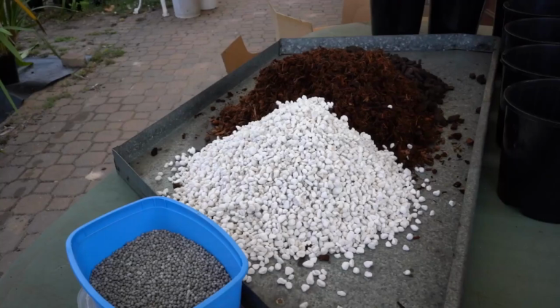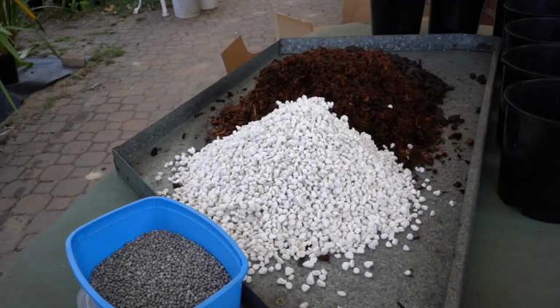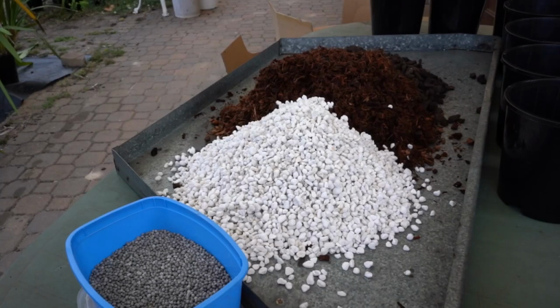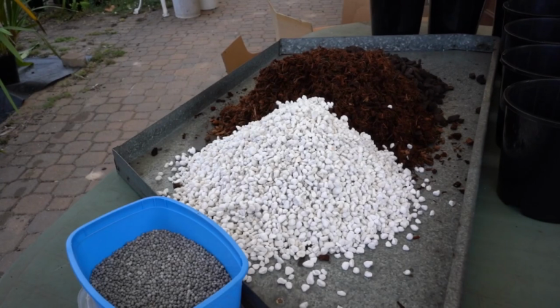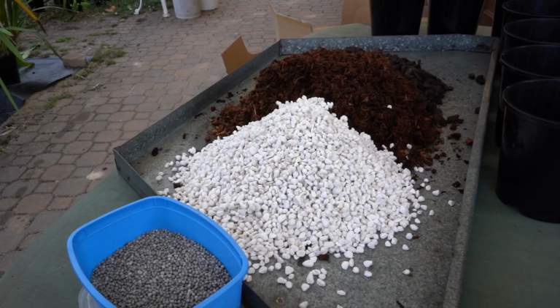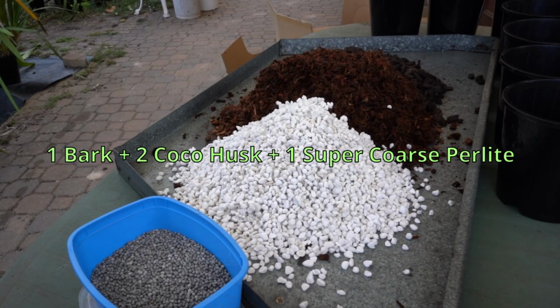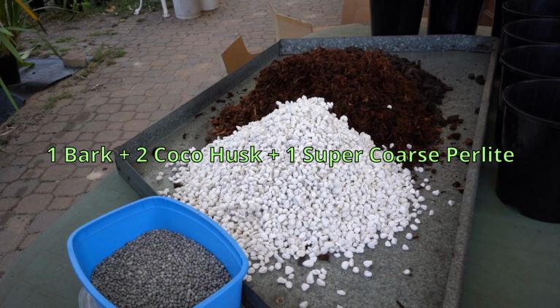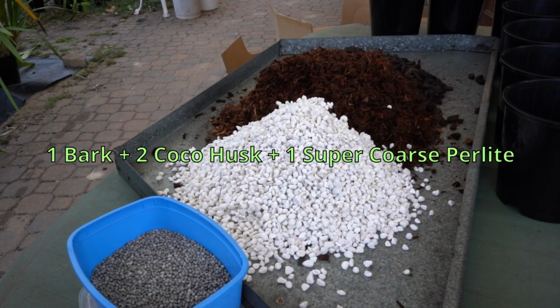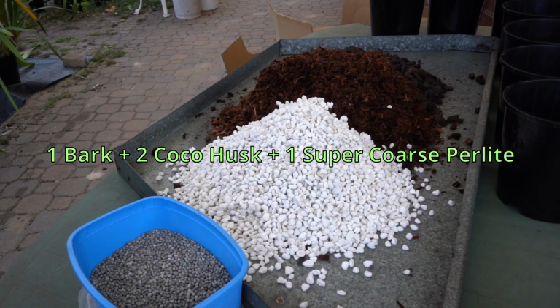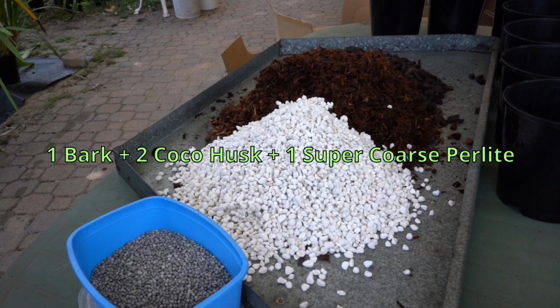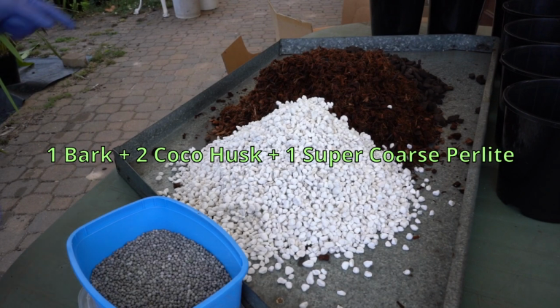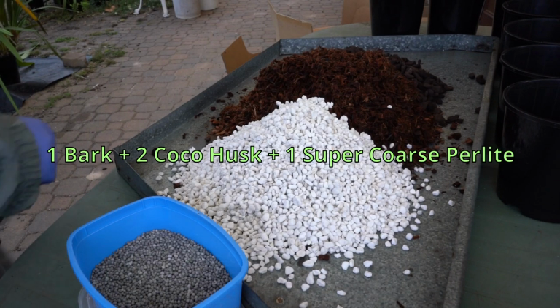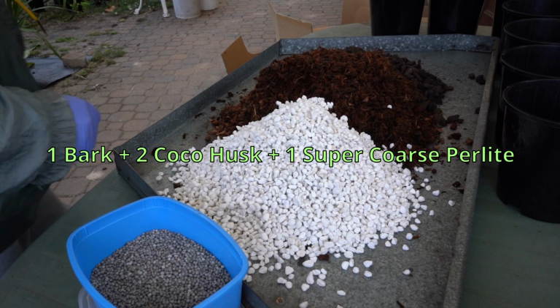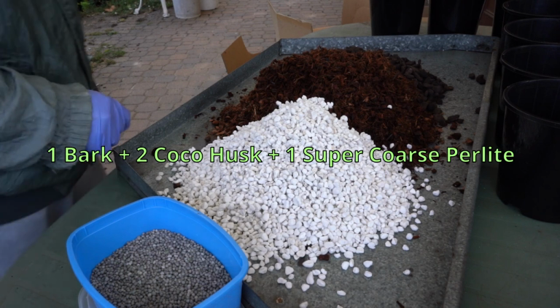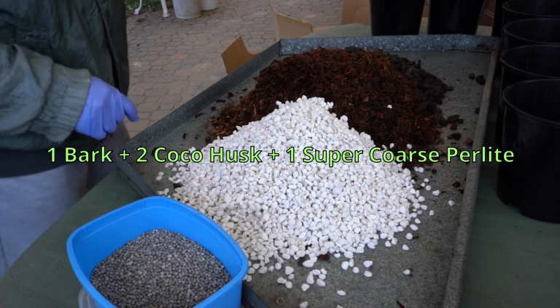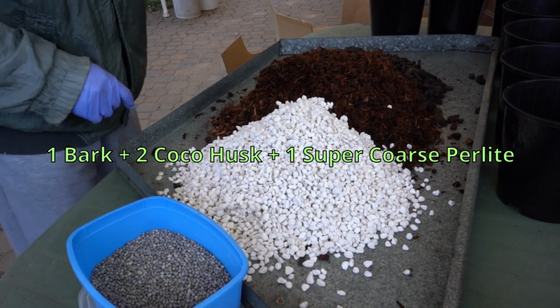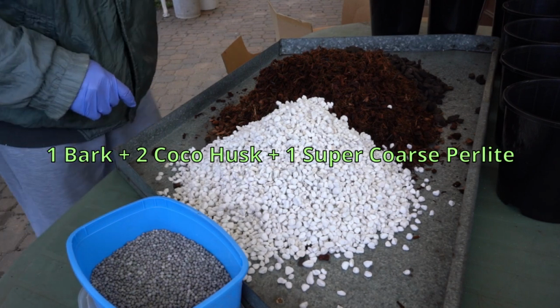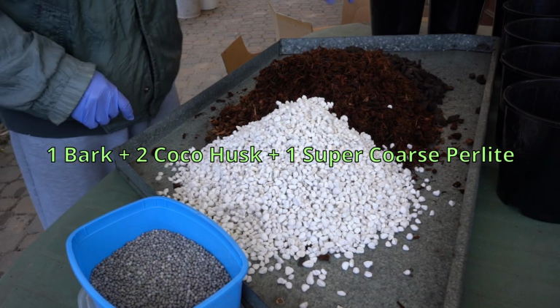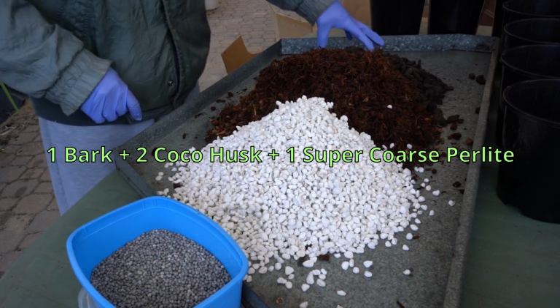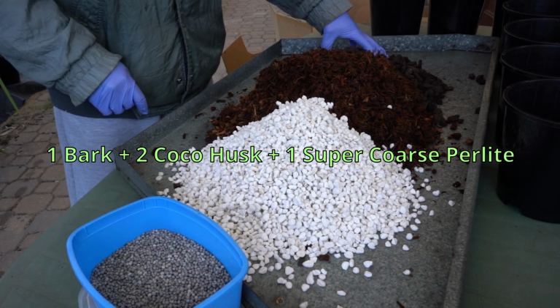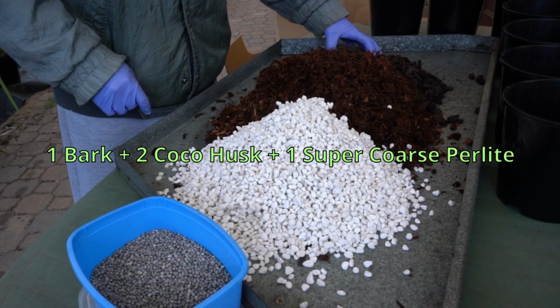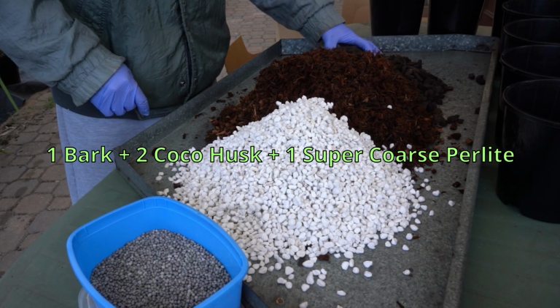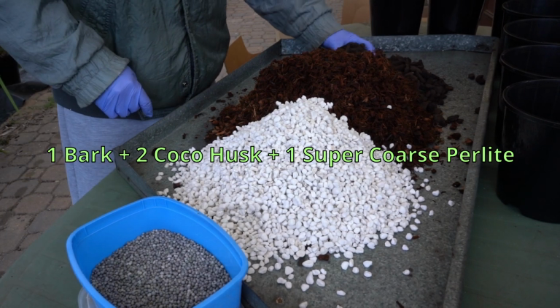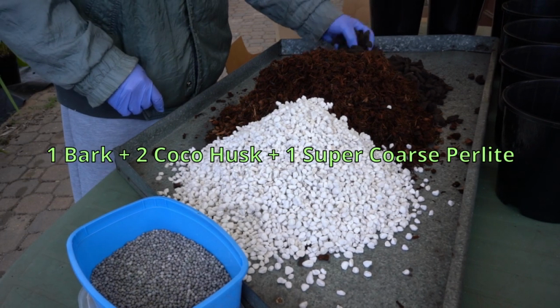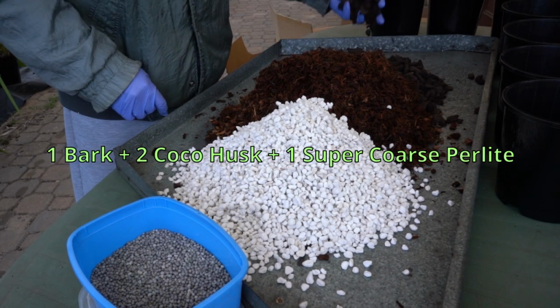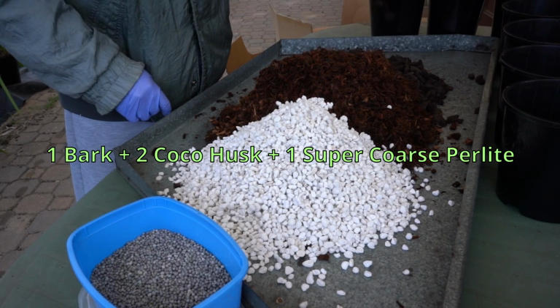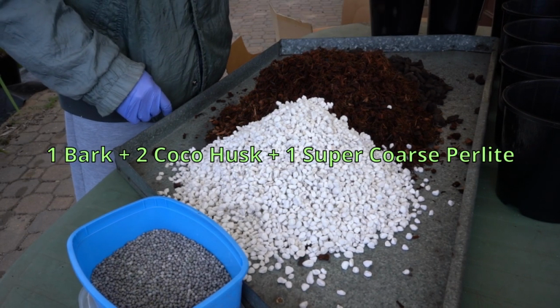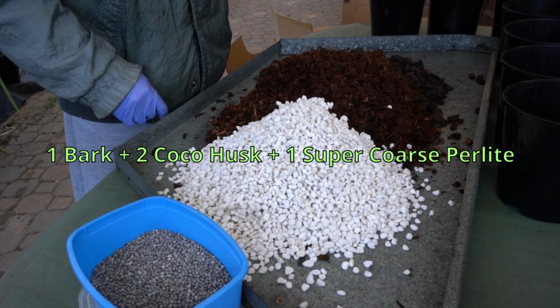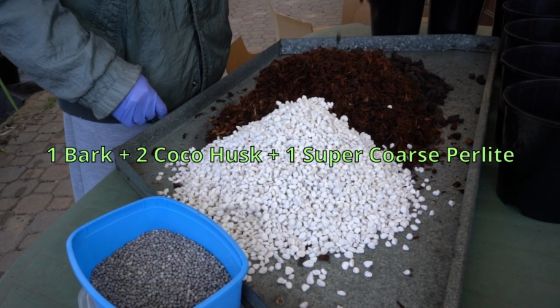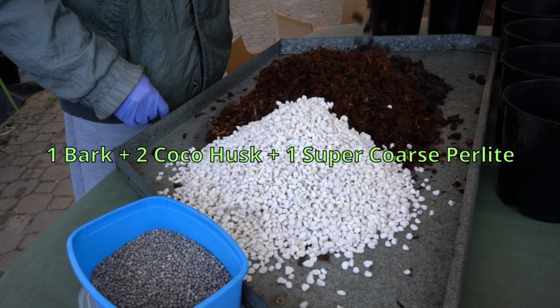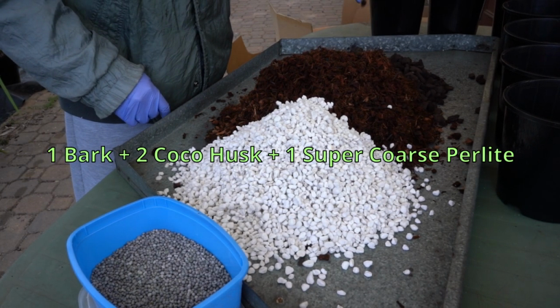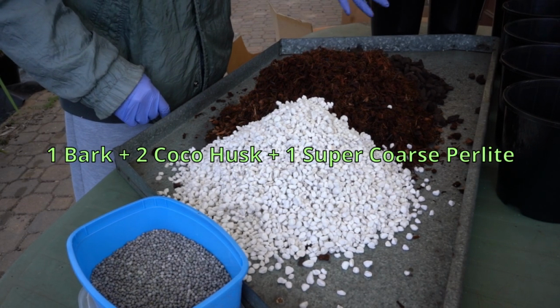This is what Eddy uses for the bottom of the pots — an open mix which is good for drainage.